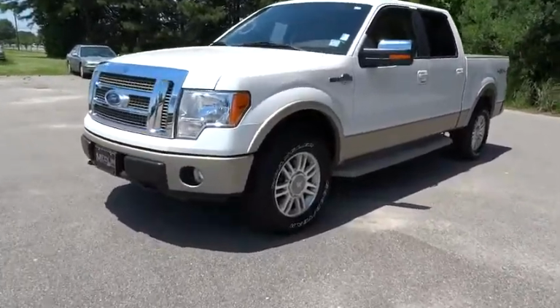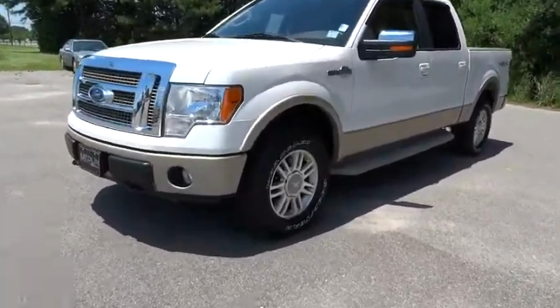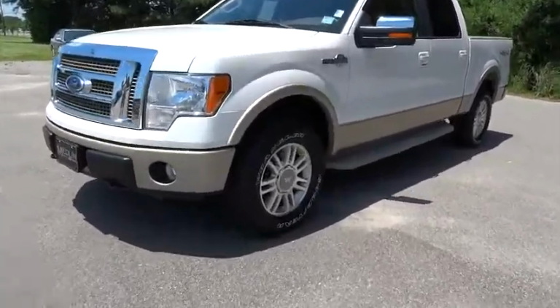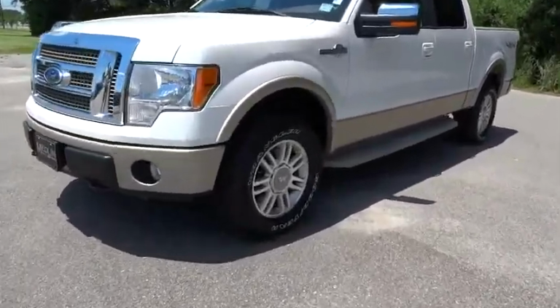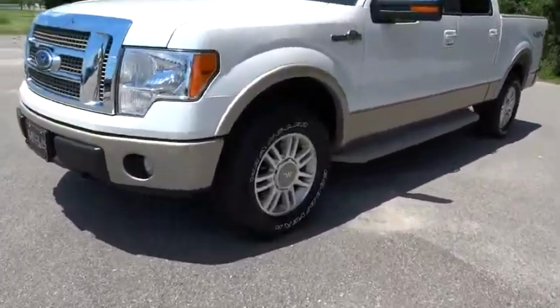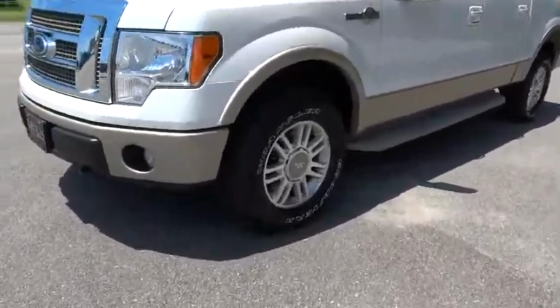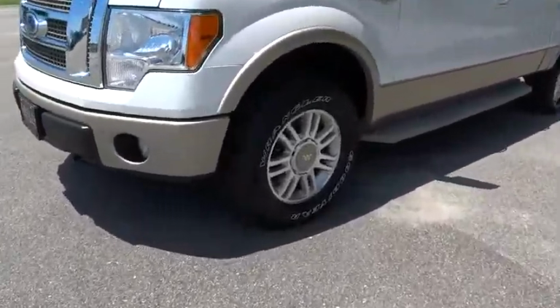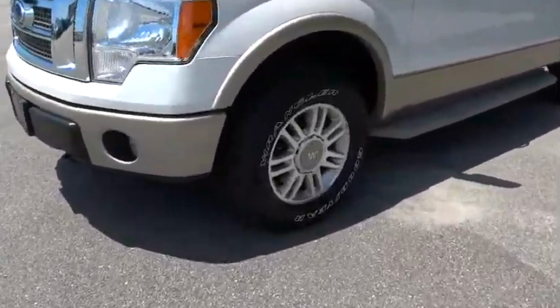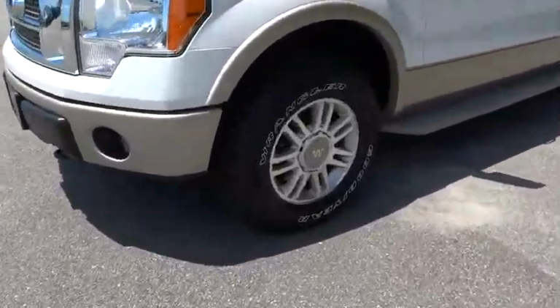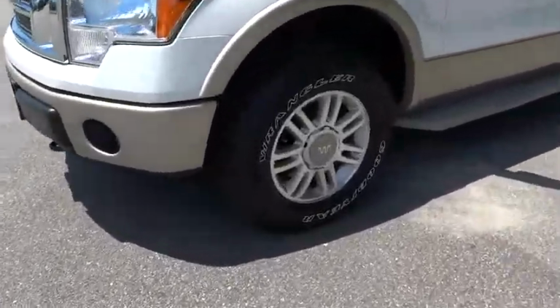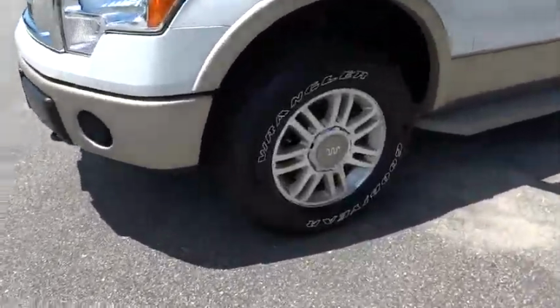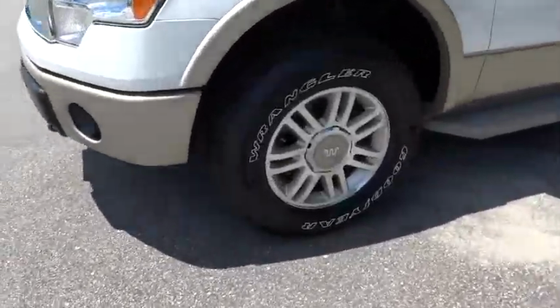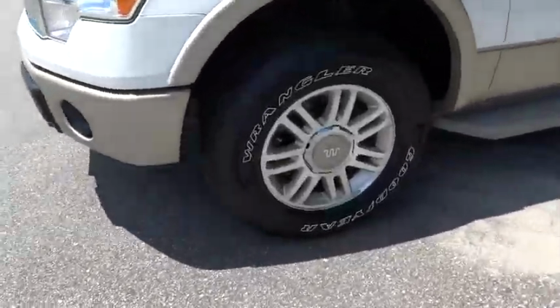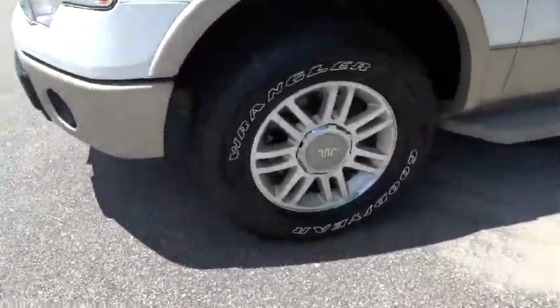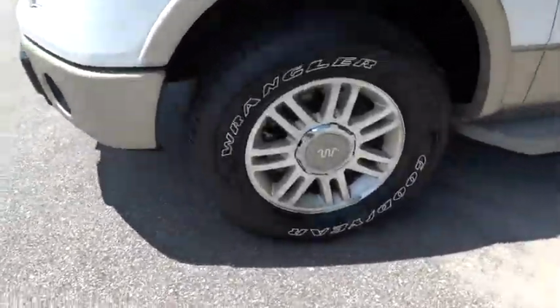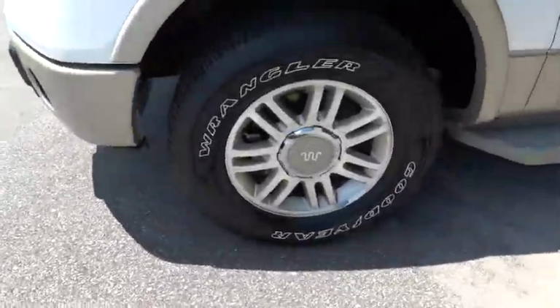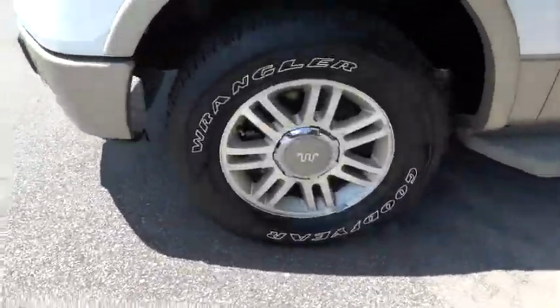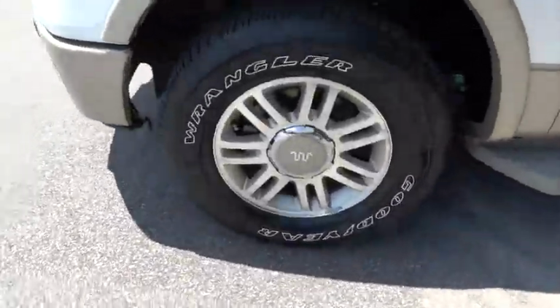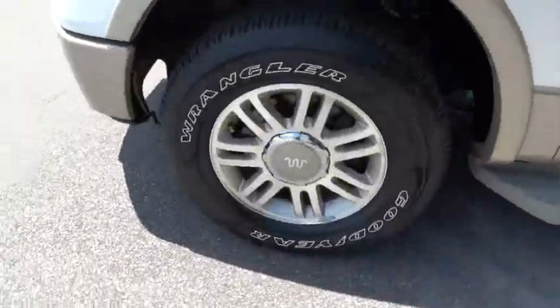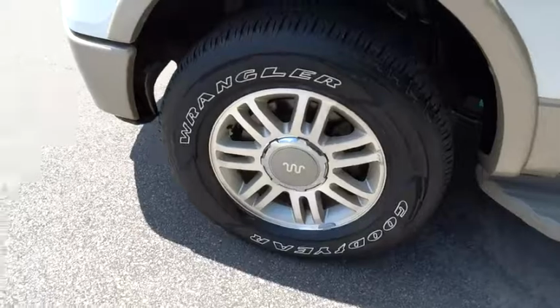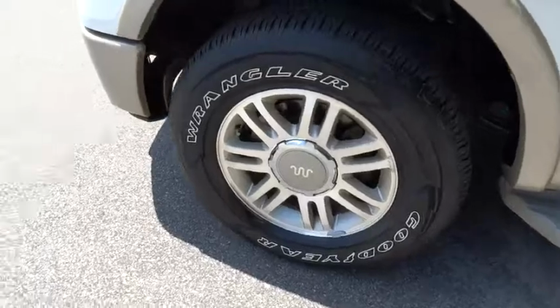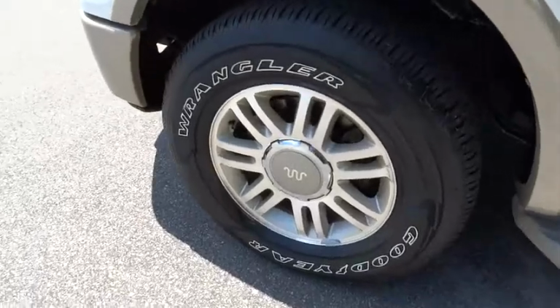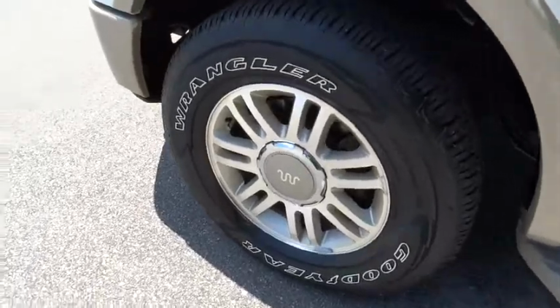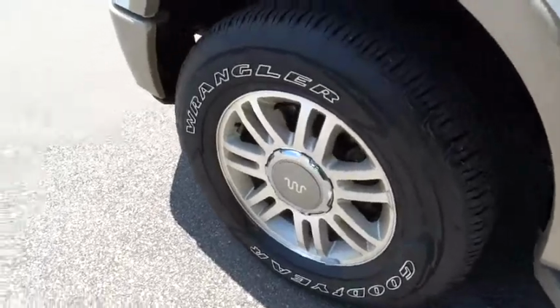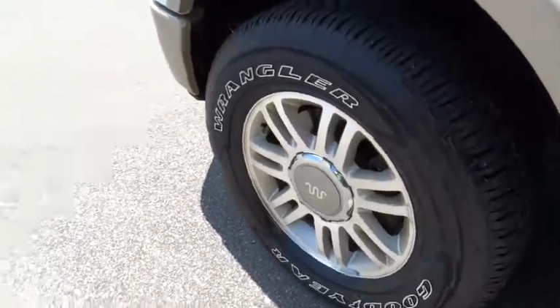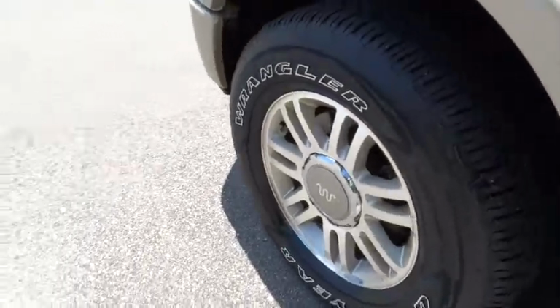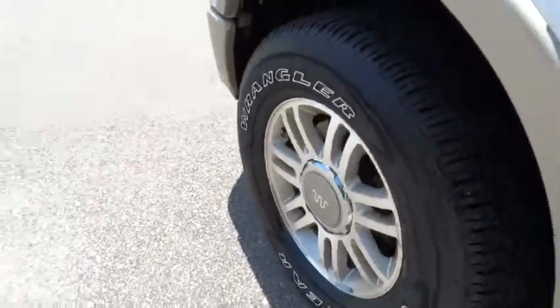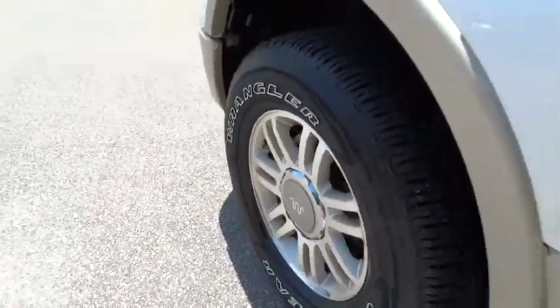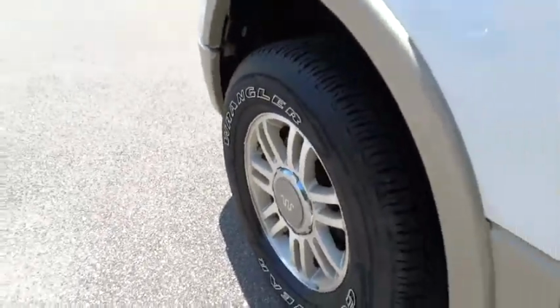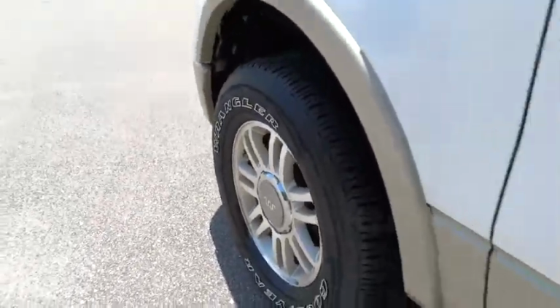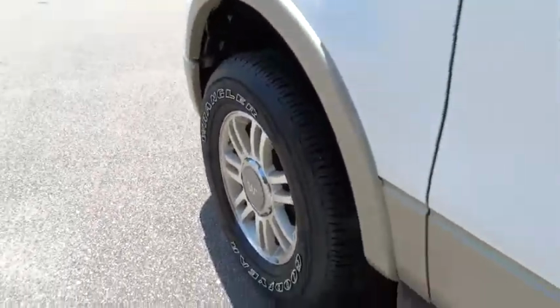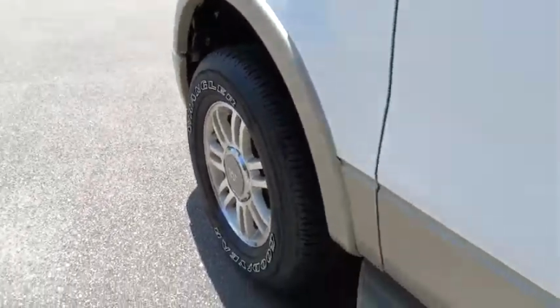Four-wheel disc brakes, cruise control, aluminum wheels, four-wheel drive, floor mats.